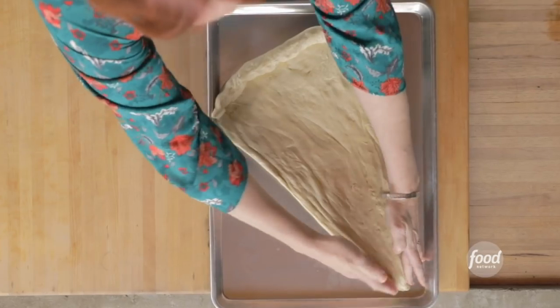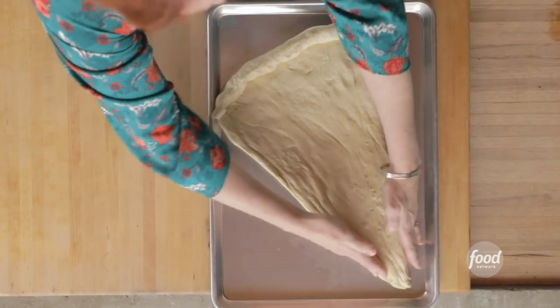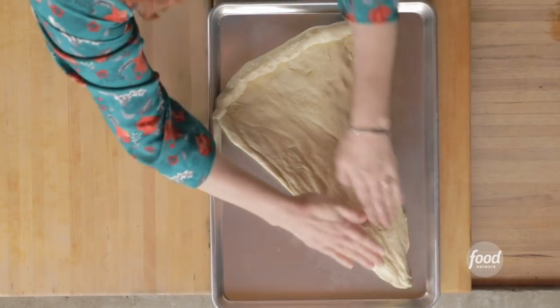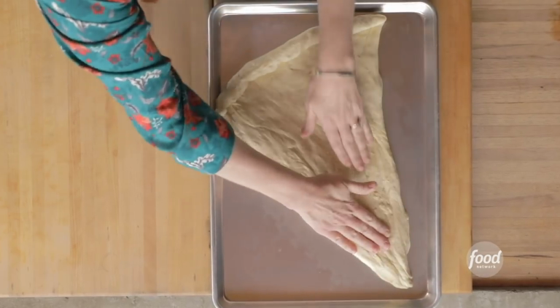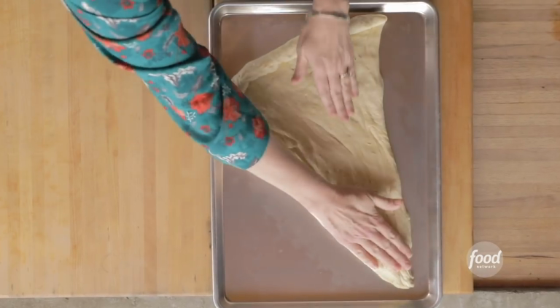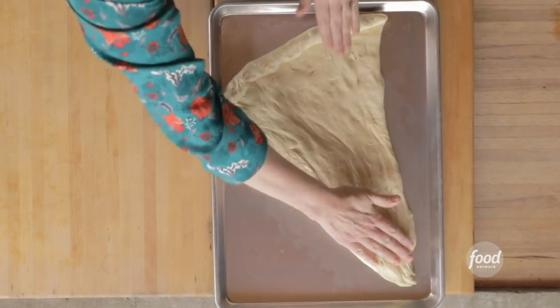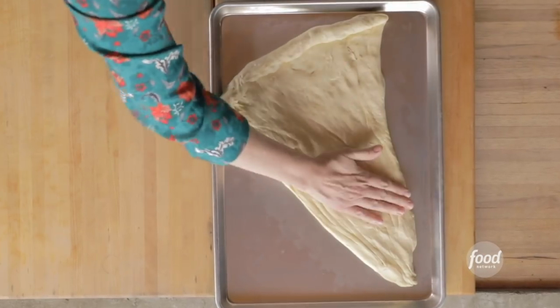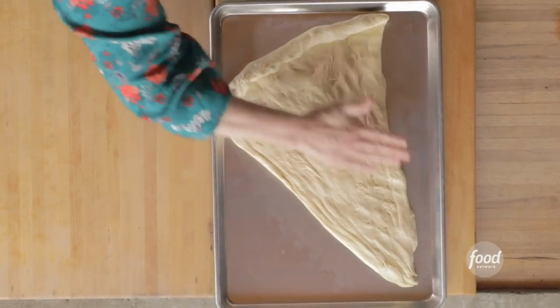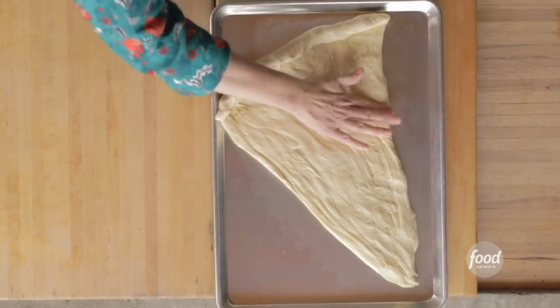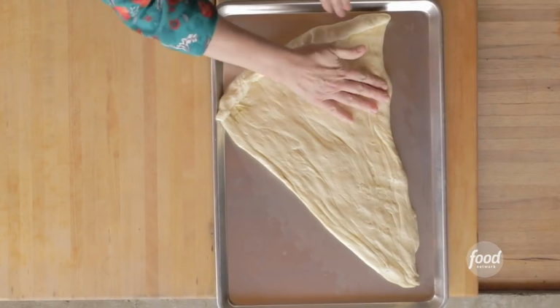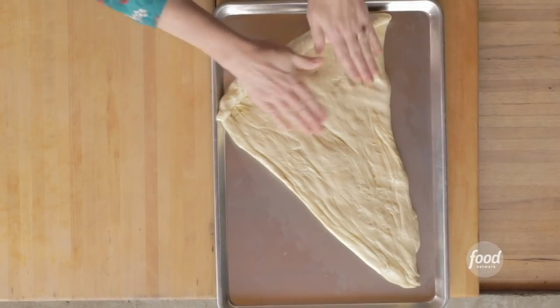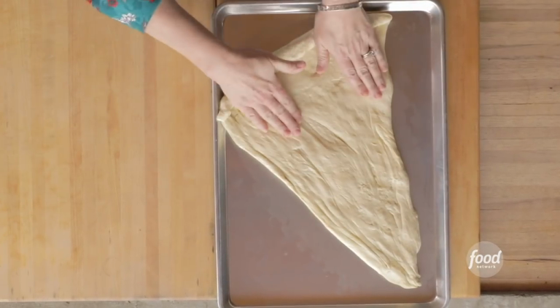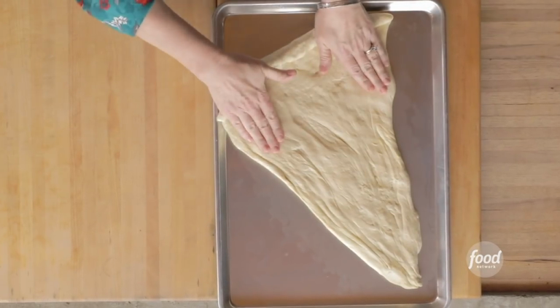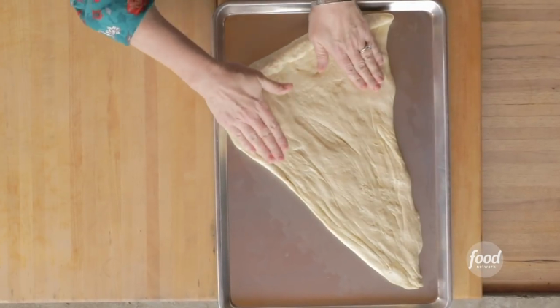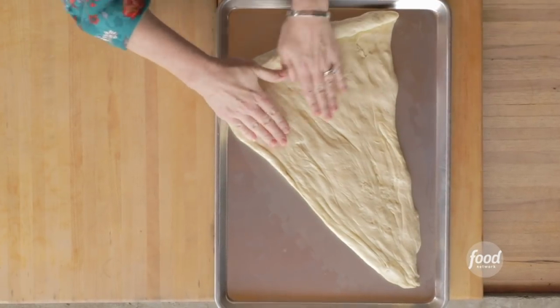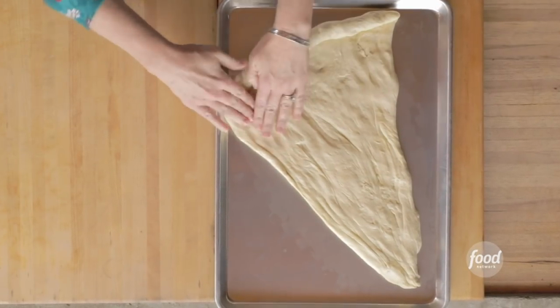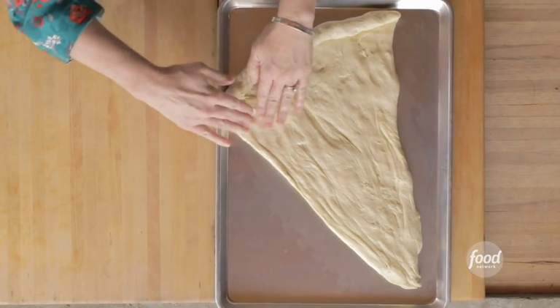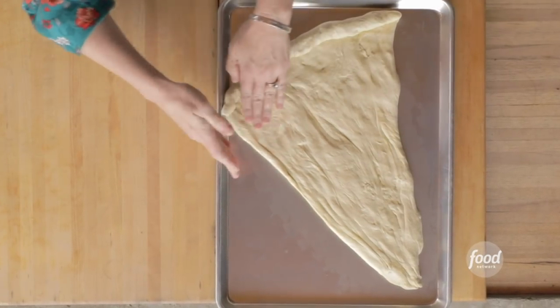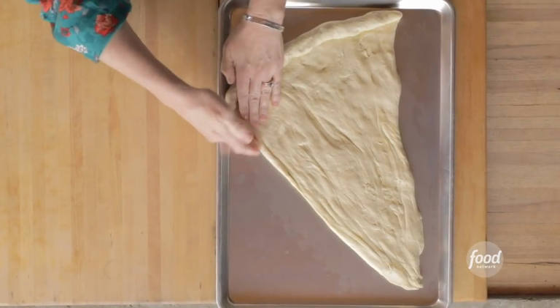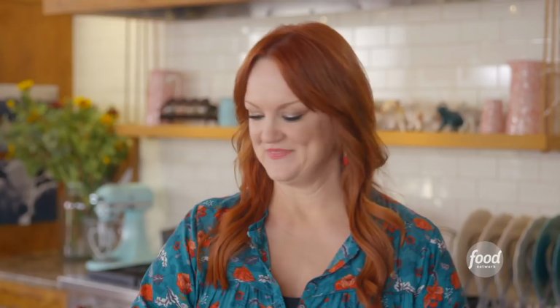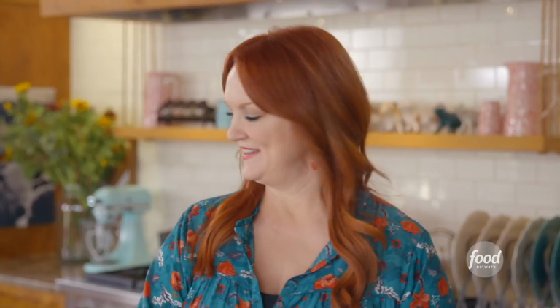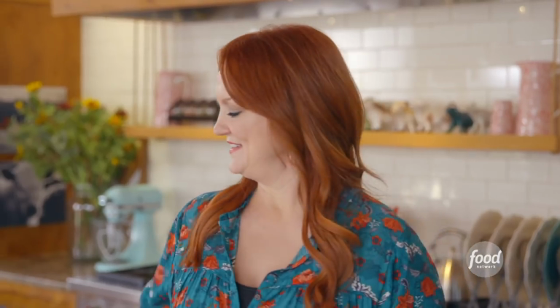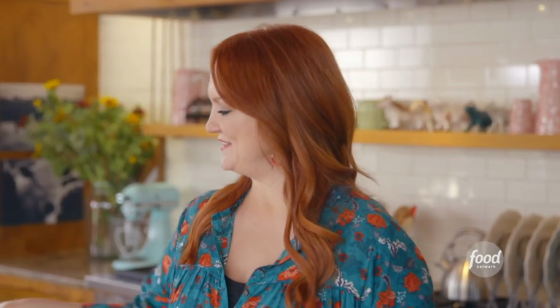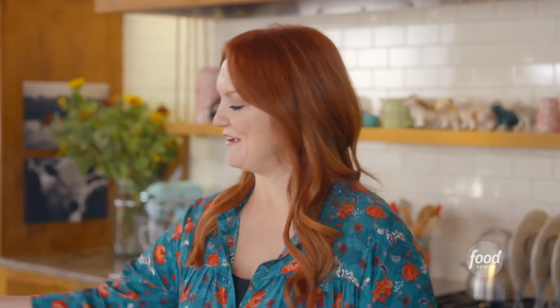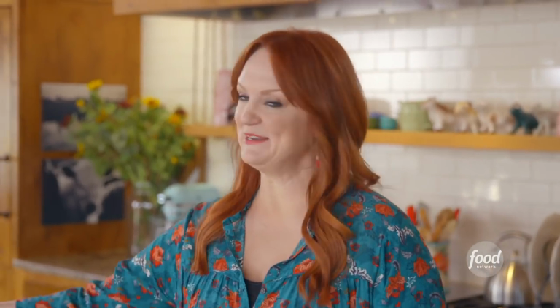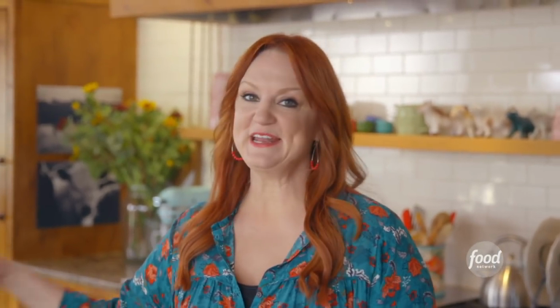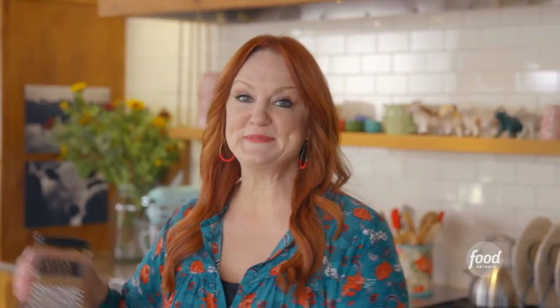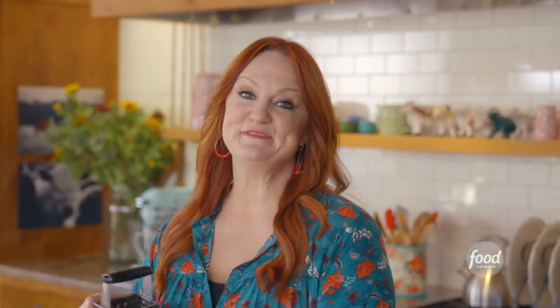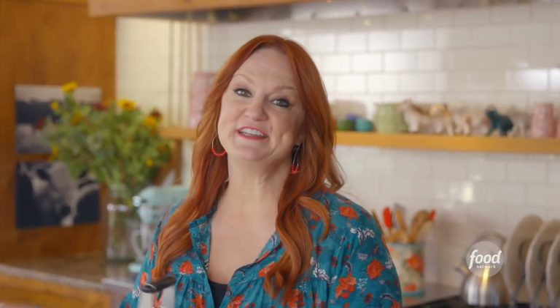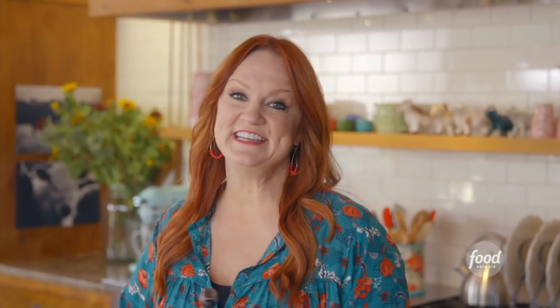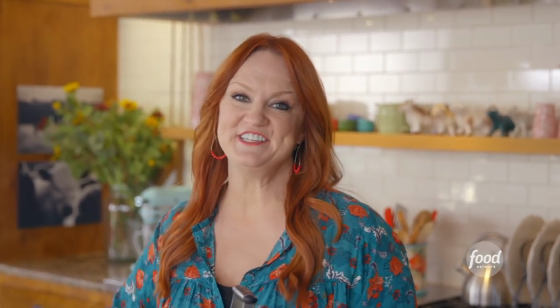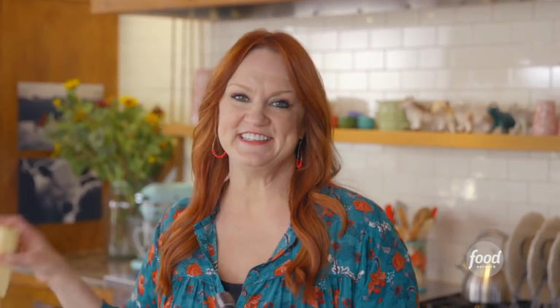I think that looks great. I'm totally convinced. I think the boys will be, too. So now I'm gonna grate up some Fontina cheese.